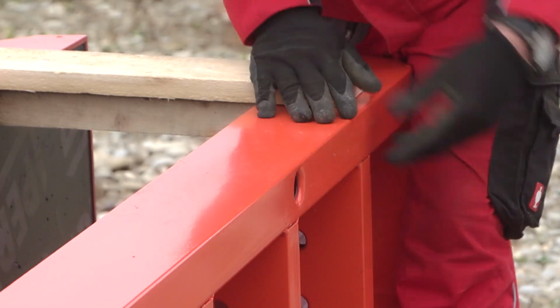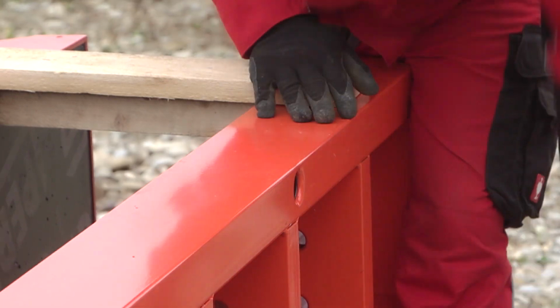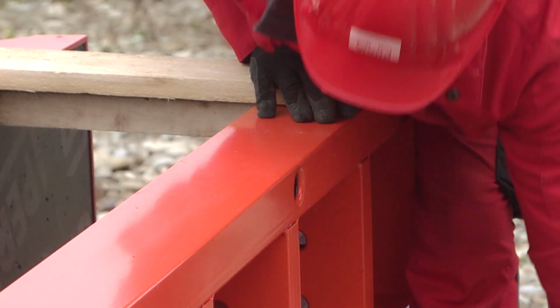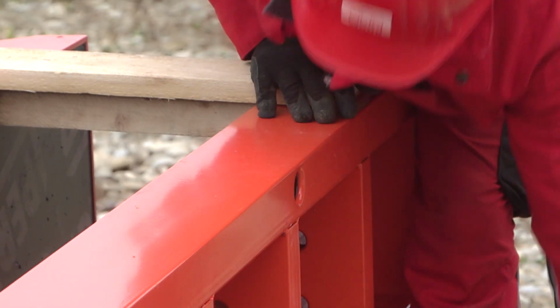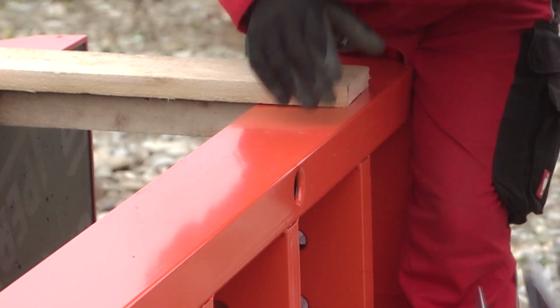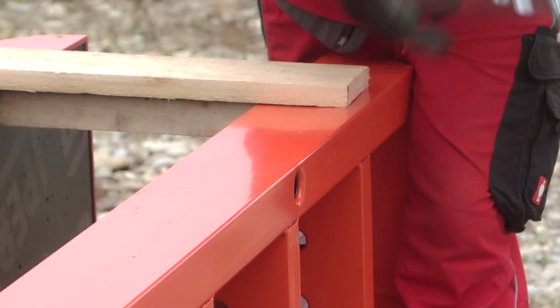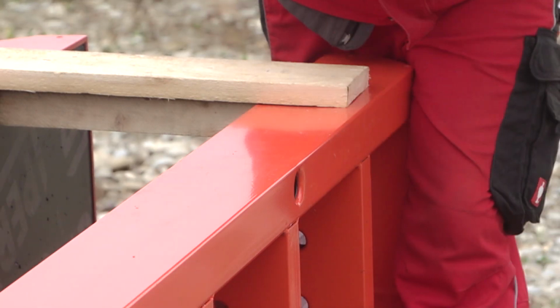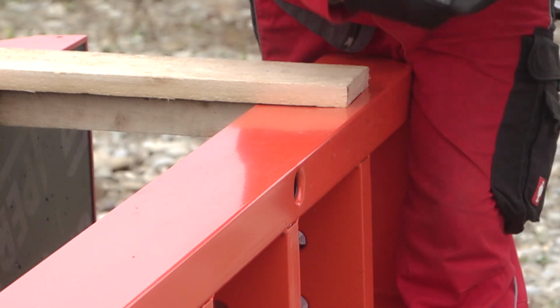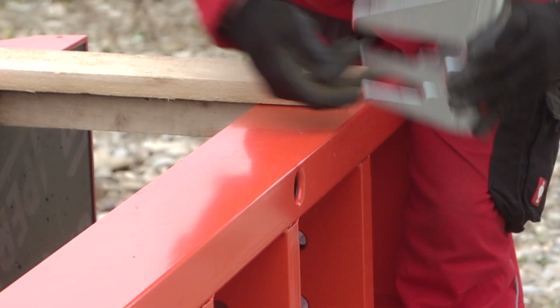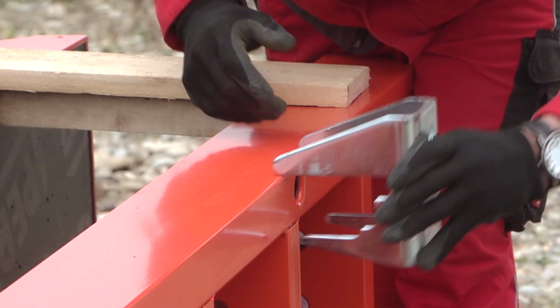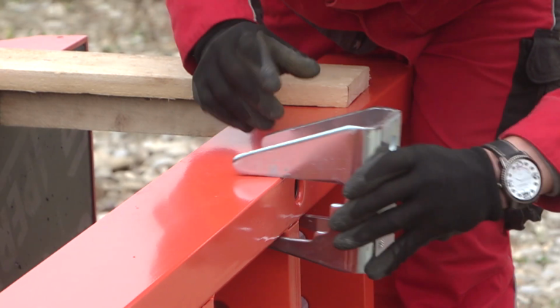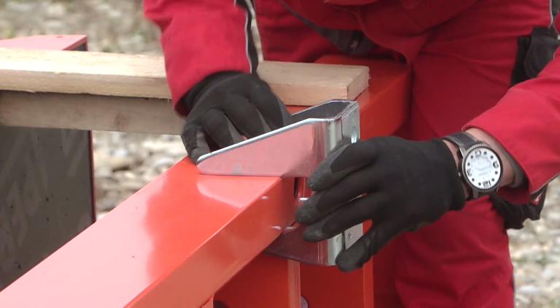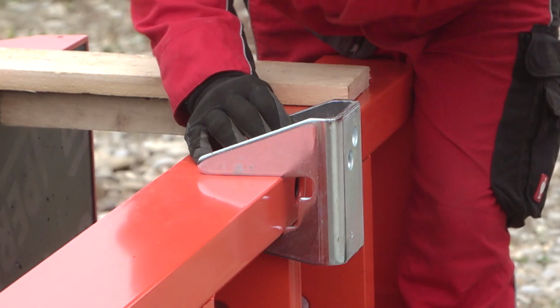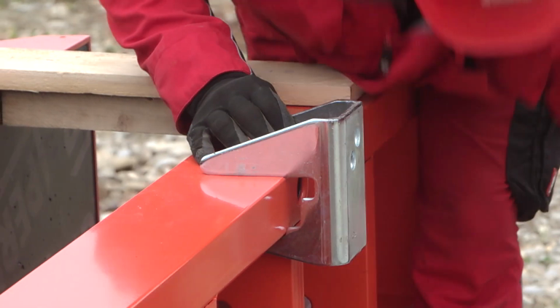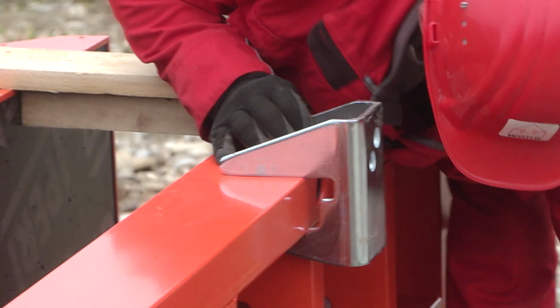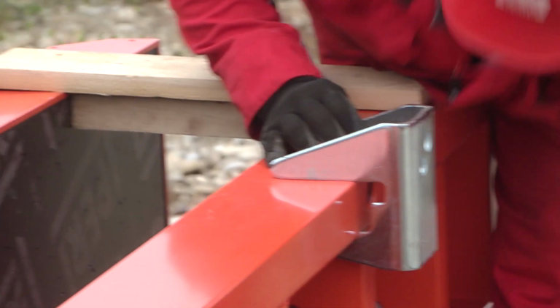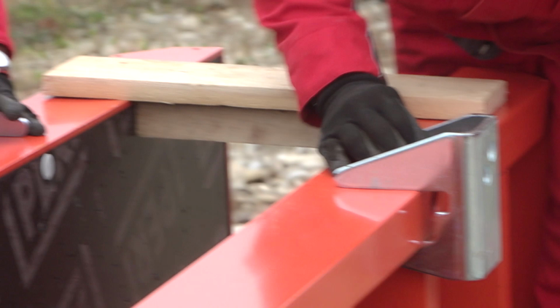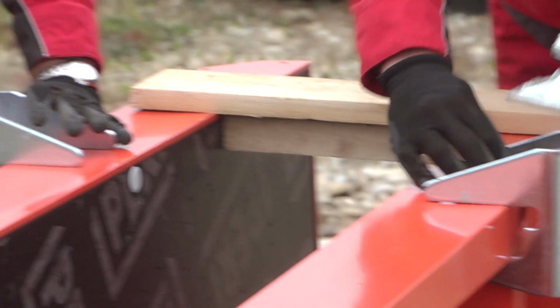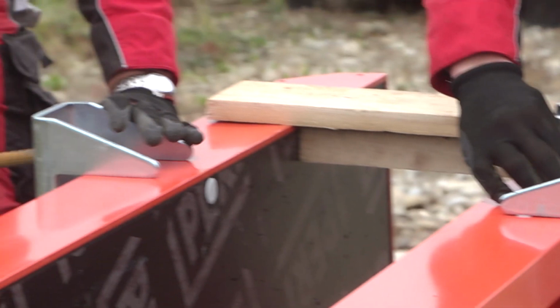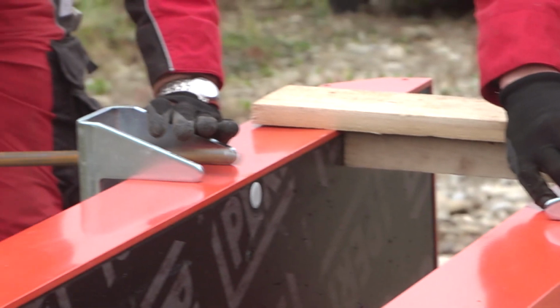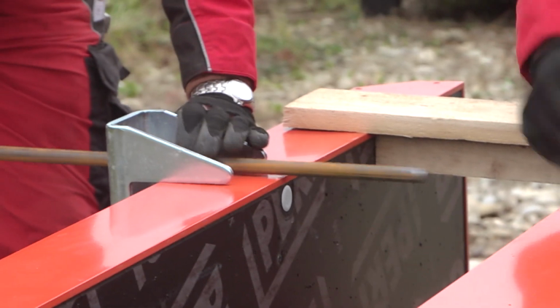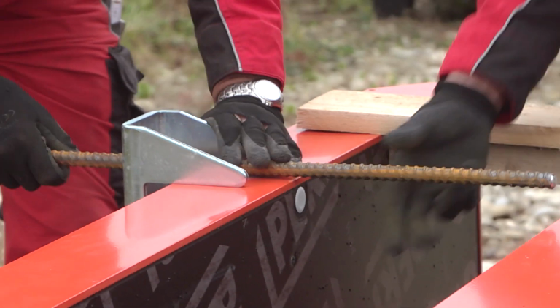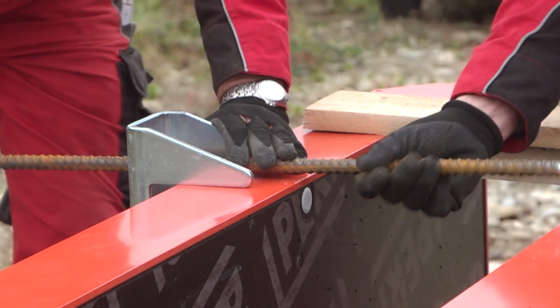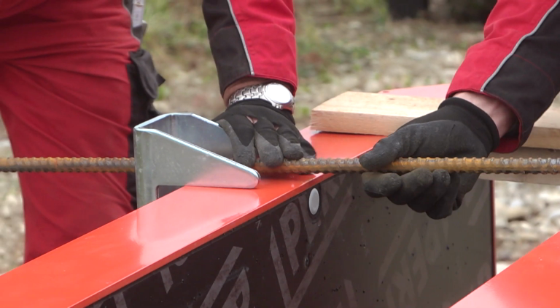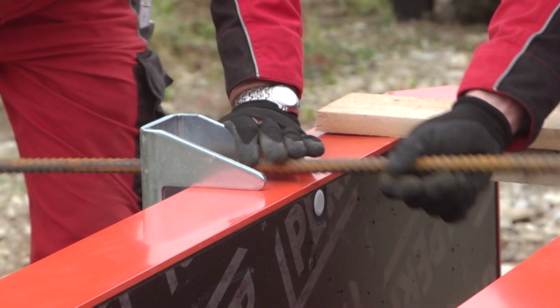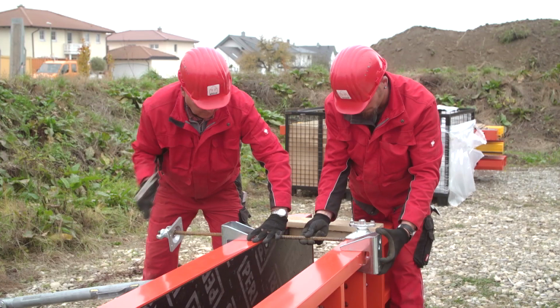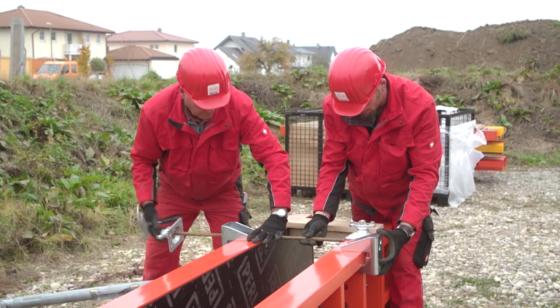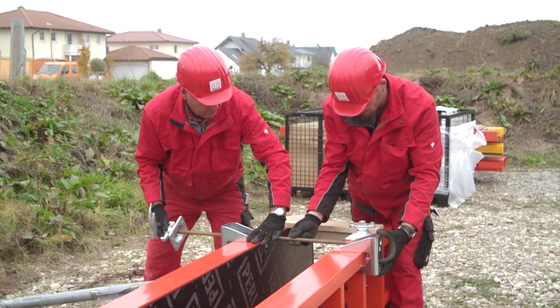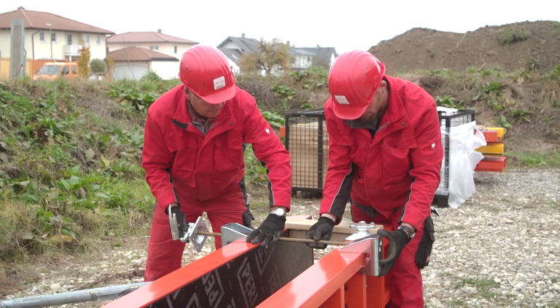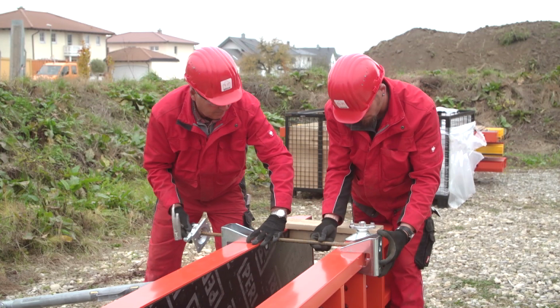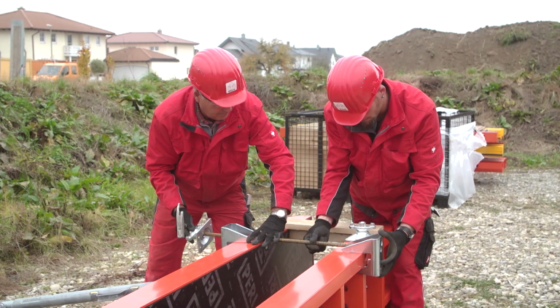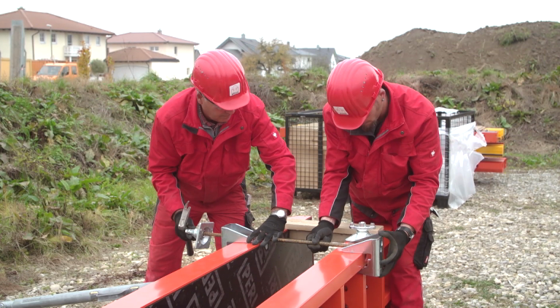The top tie bracket holder is mounted on the top element frame, whereby the DW tie system is subsequently put to use.